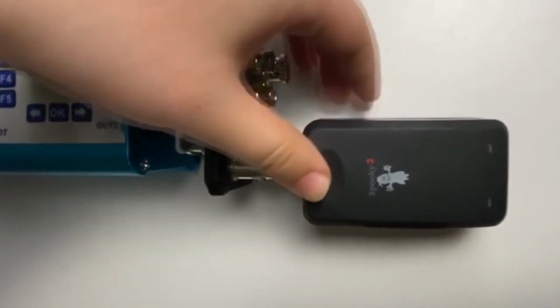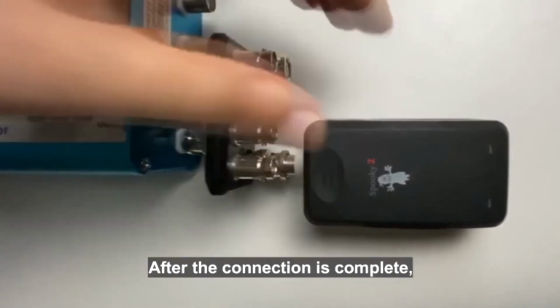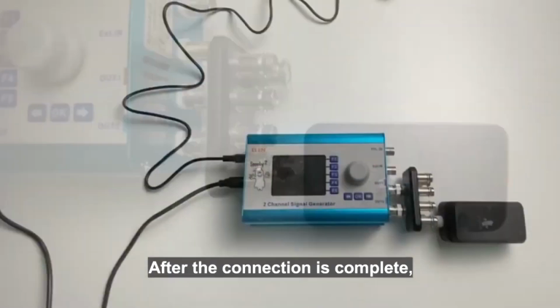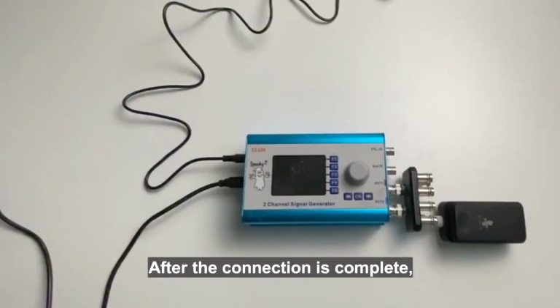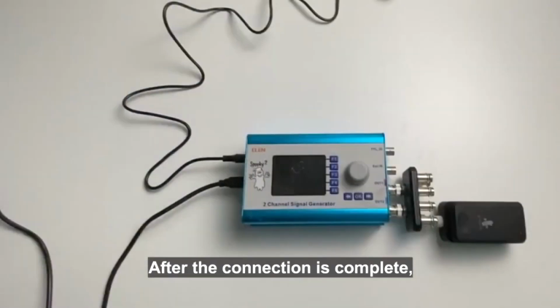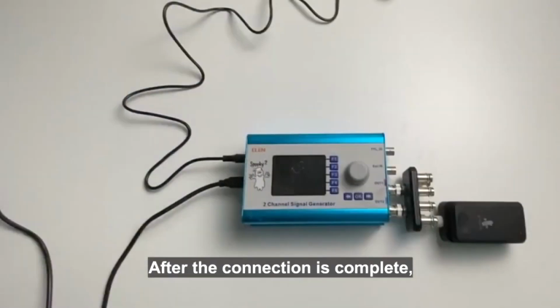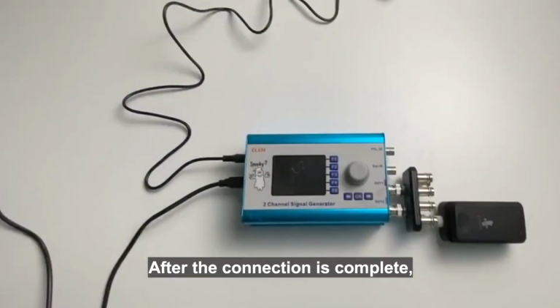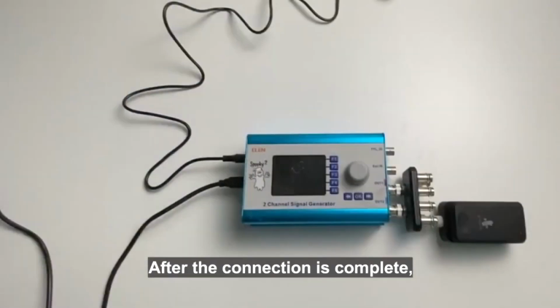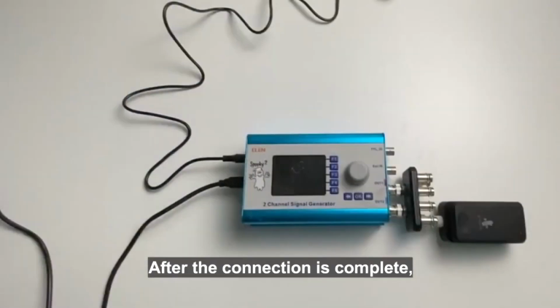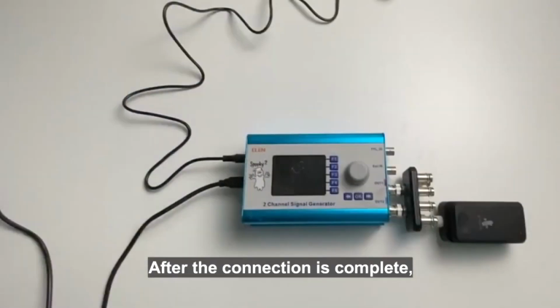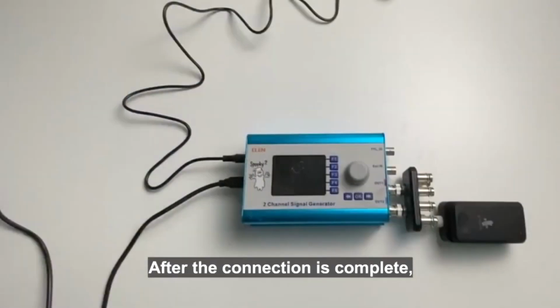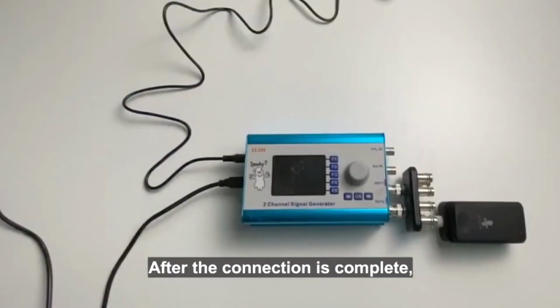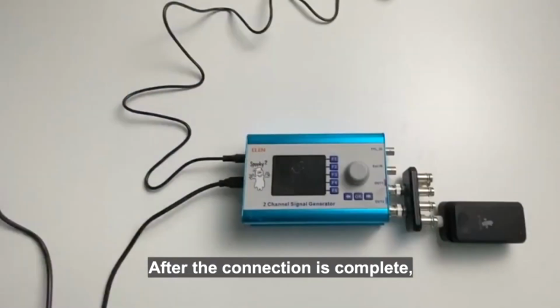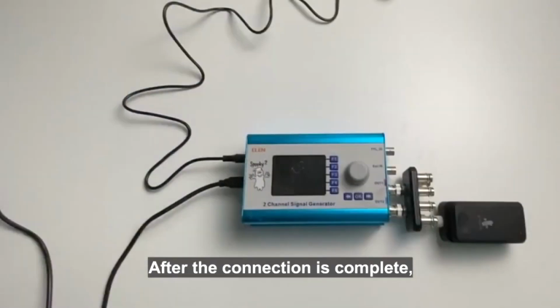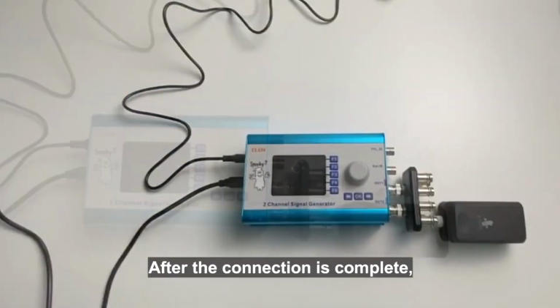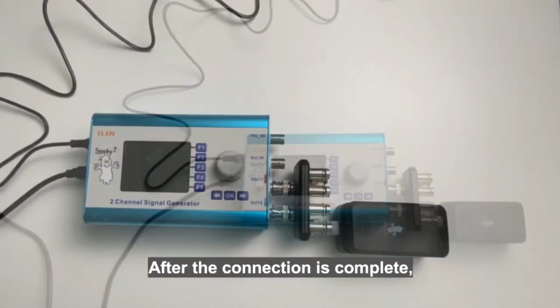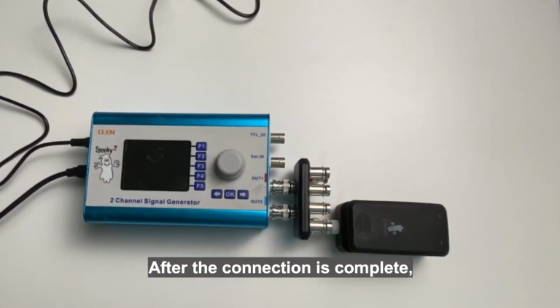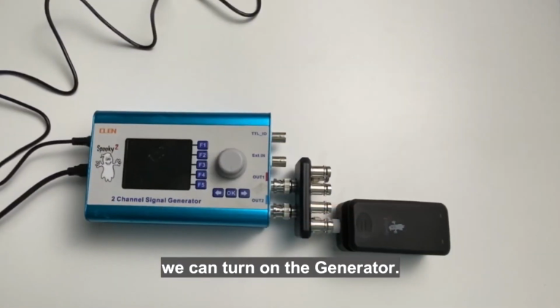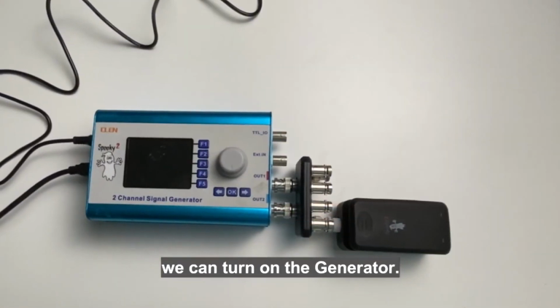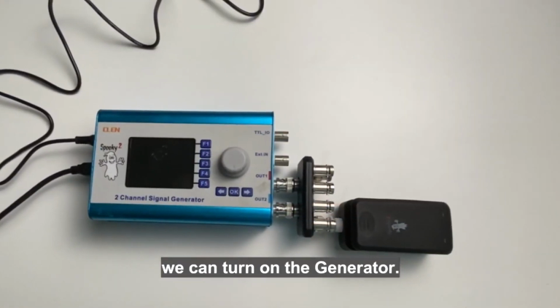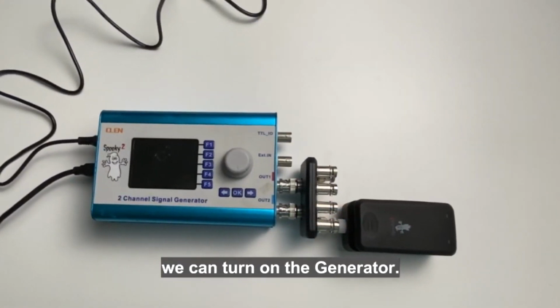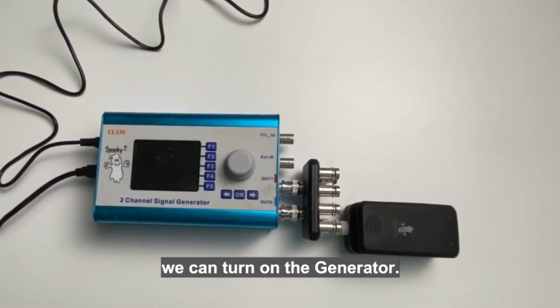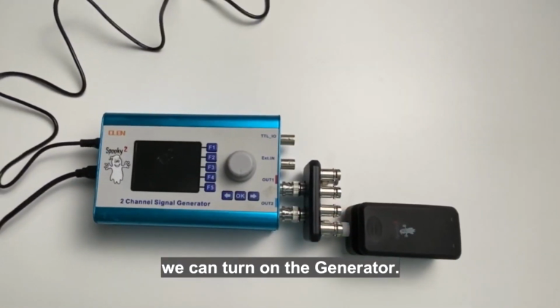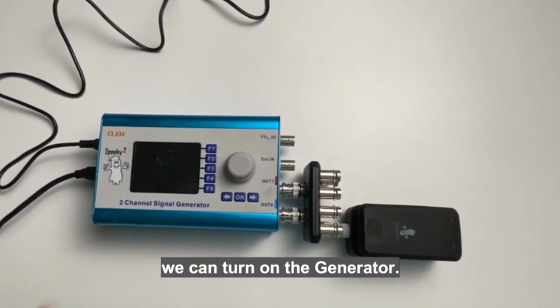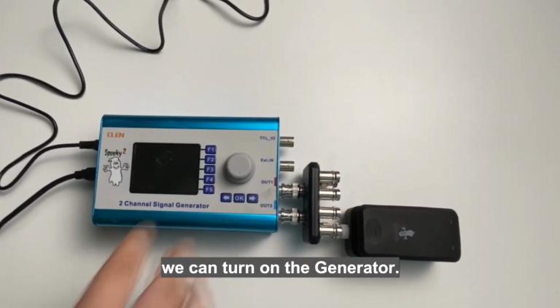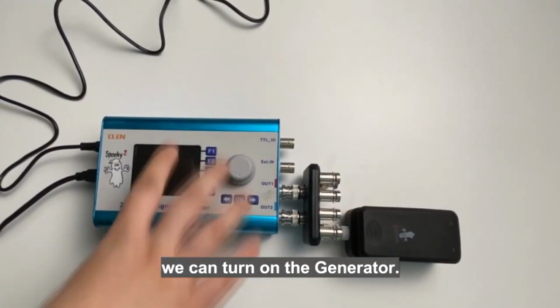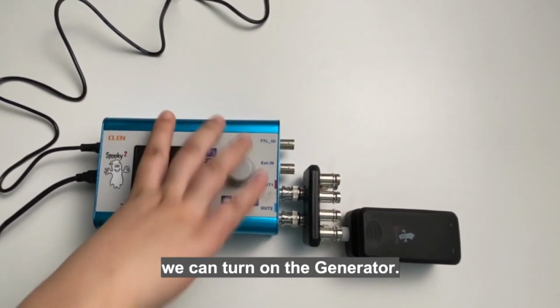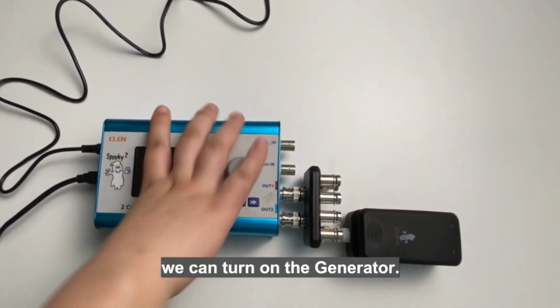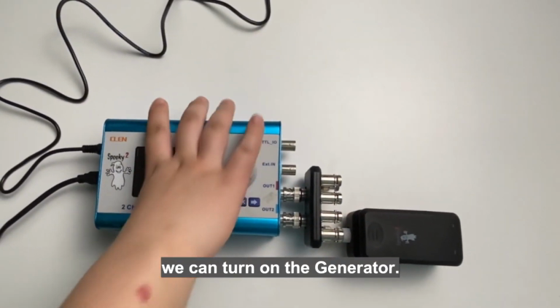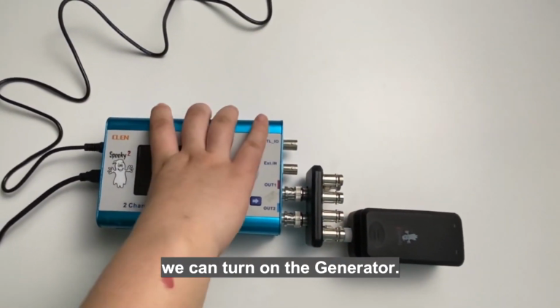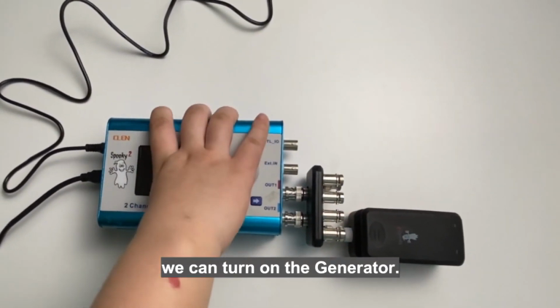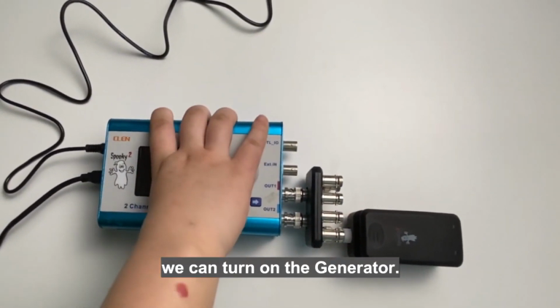After the connection is complete, we can turn on the generator.